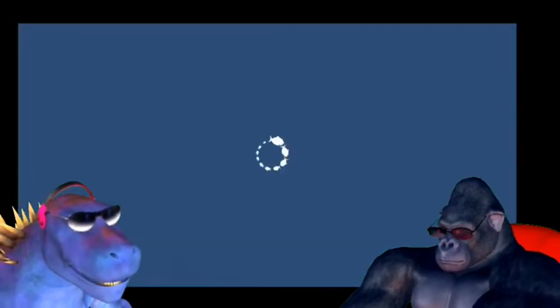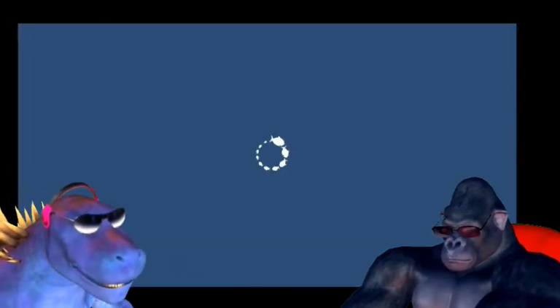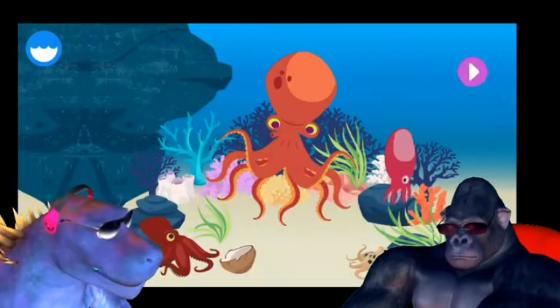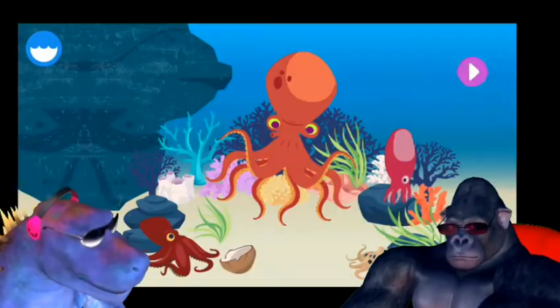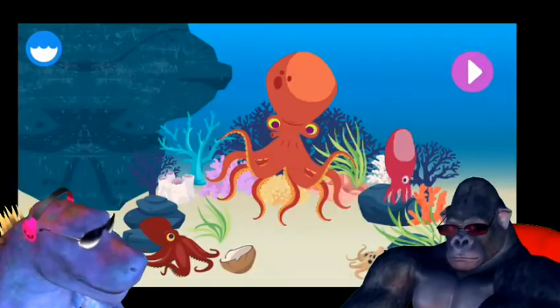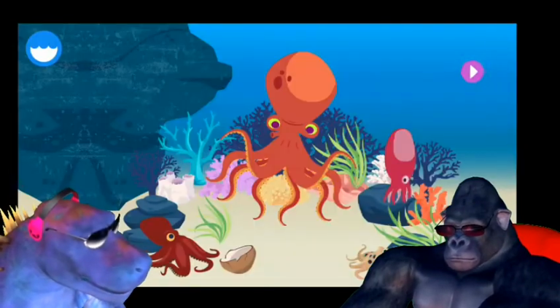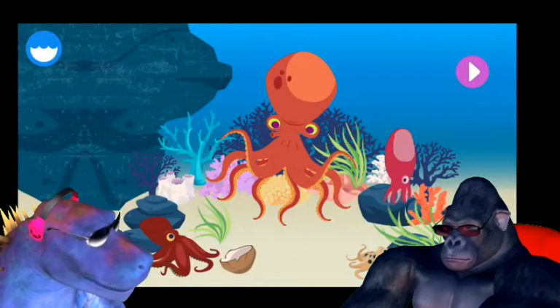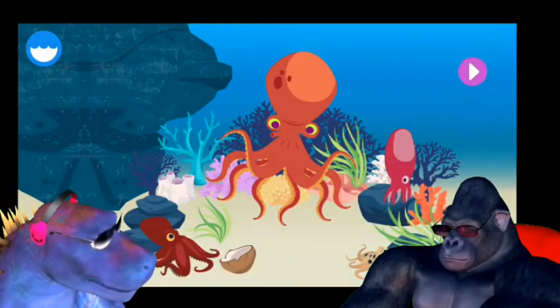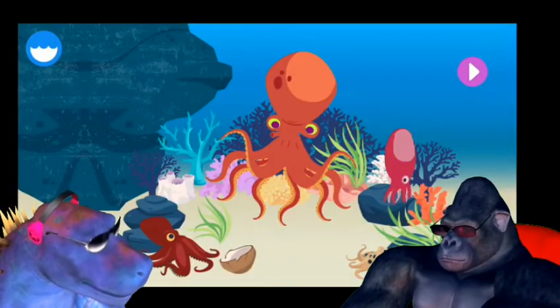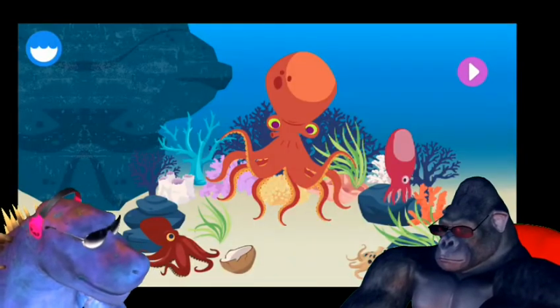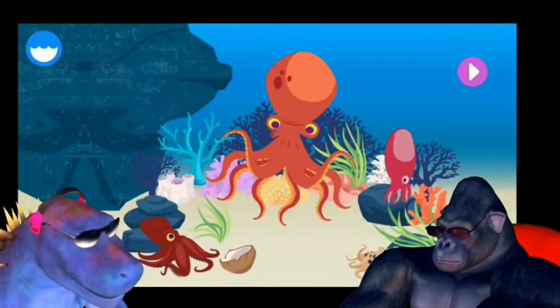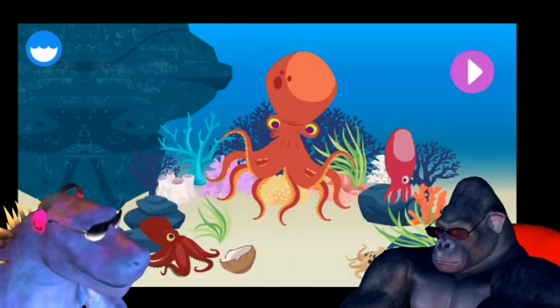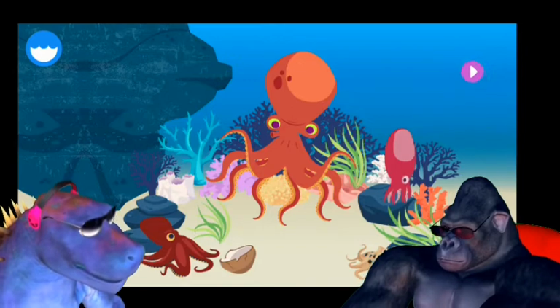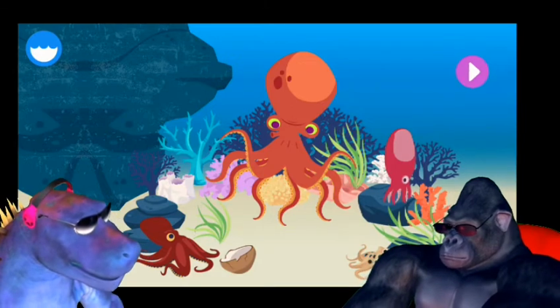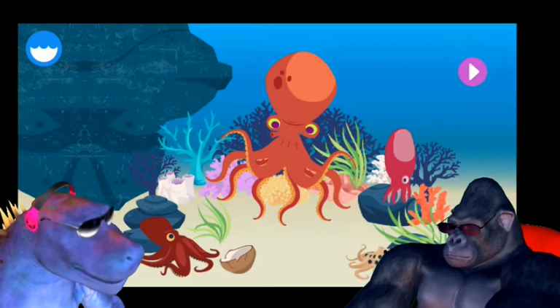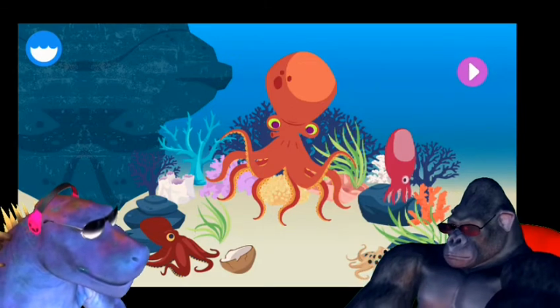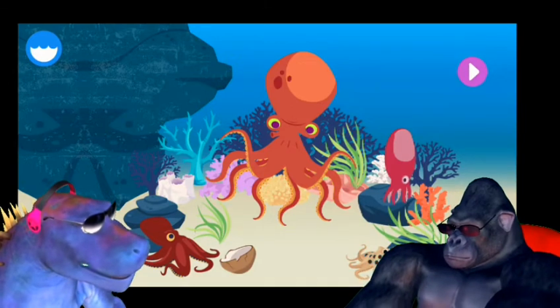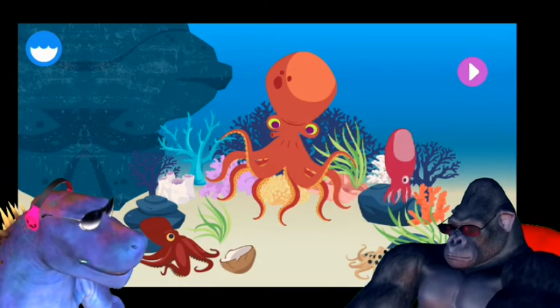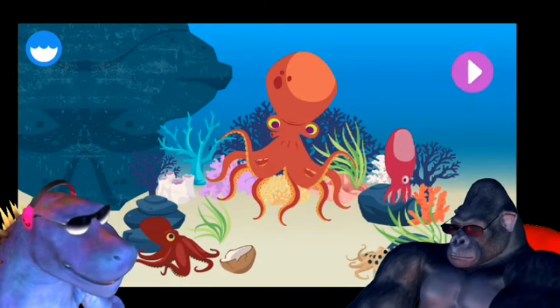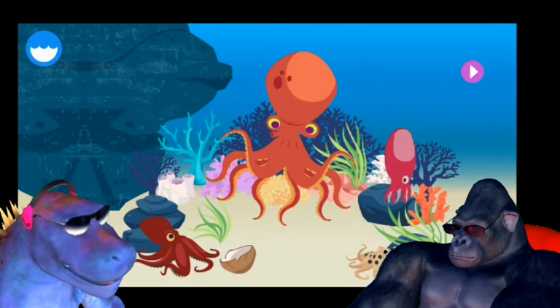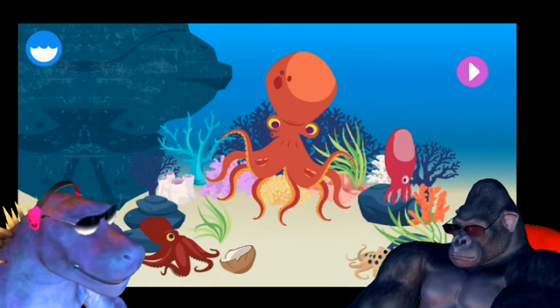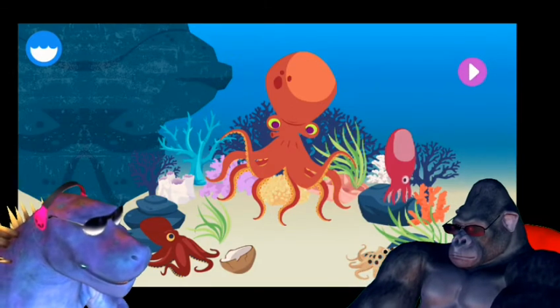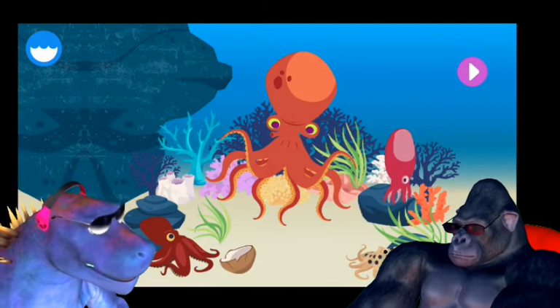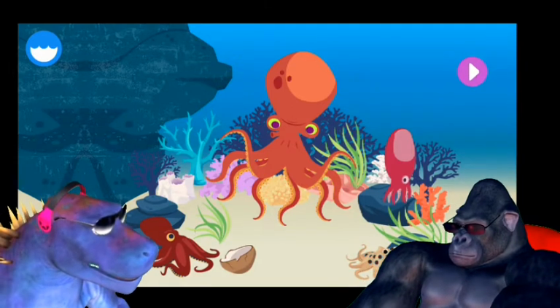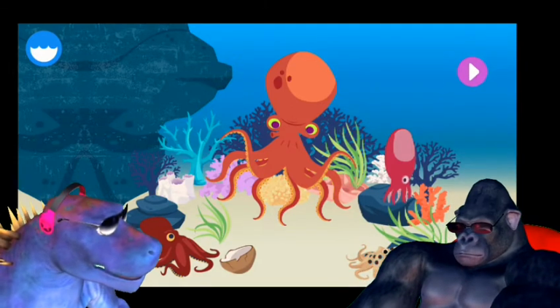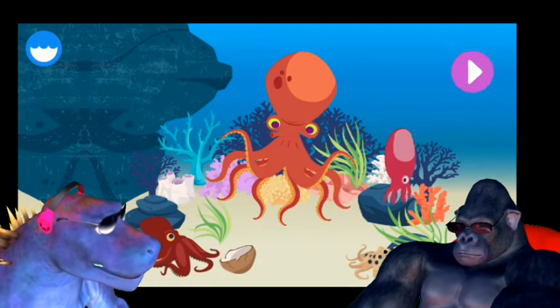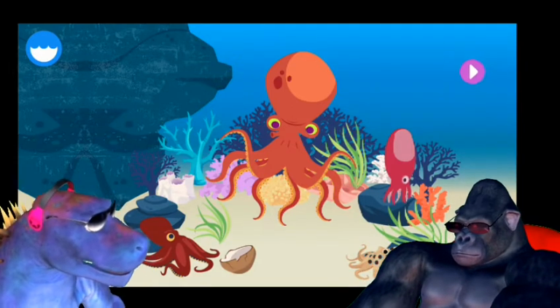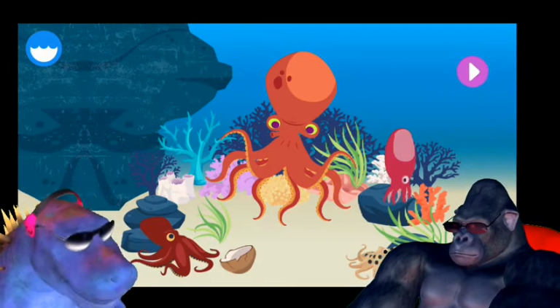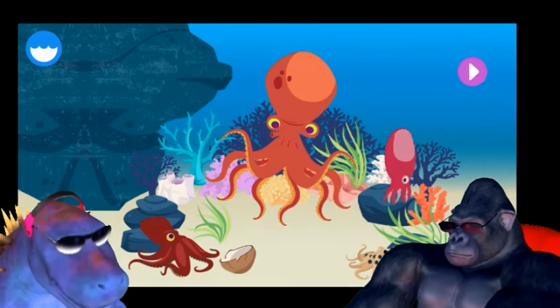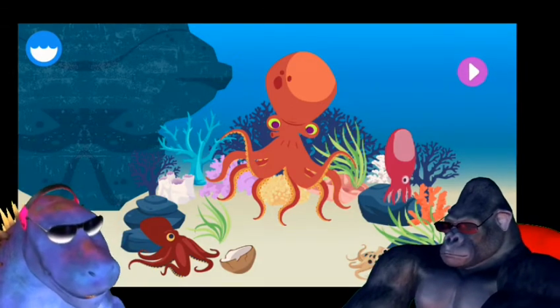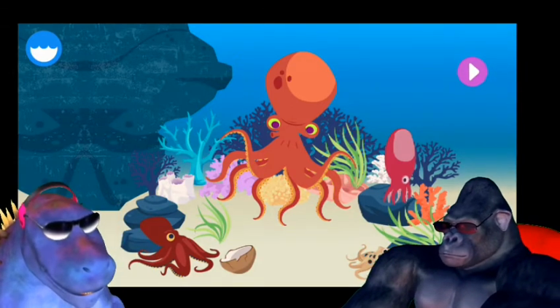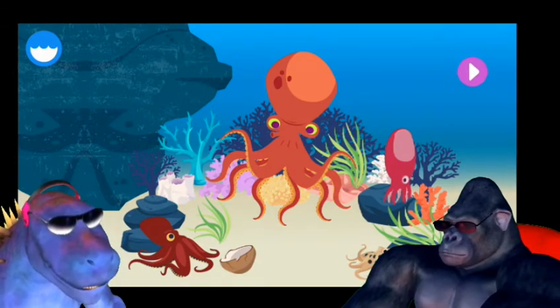The octopus is a smart invertebrate that can camouflage itself and open jars. Let's build an octopus.